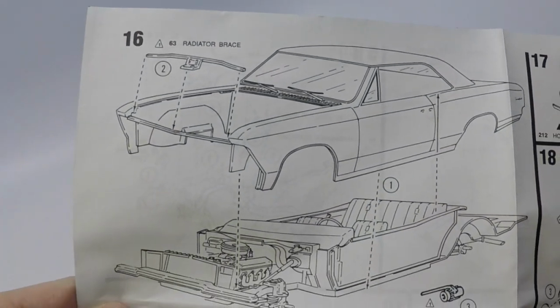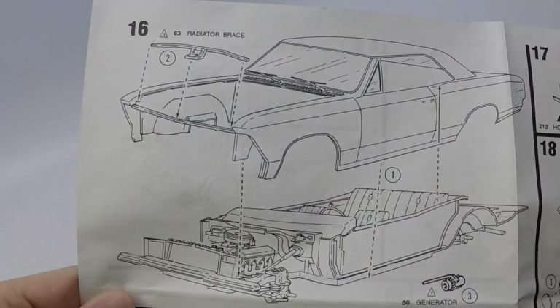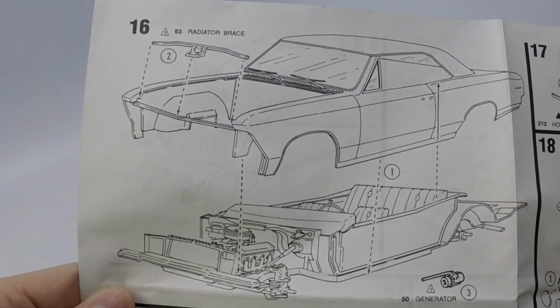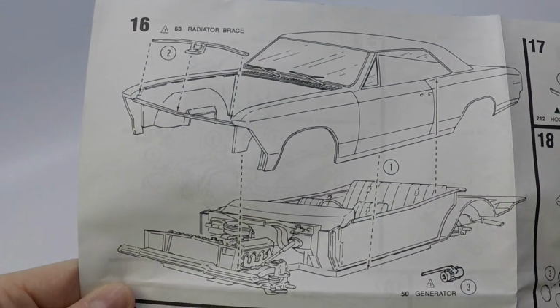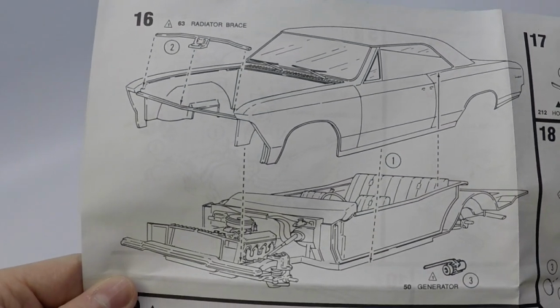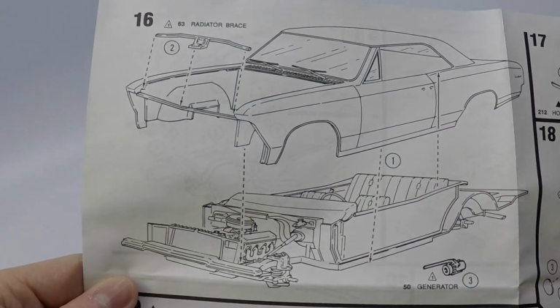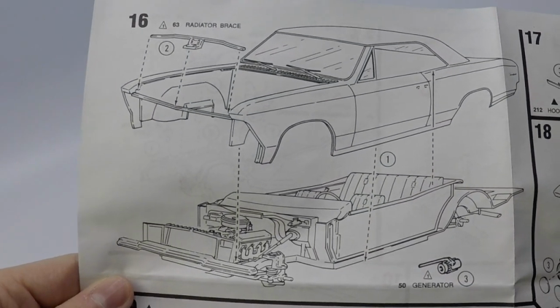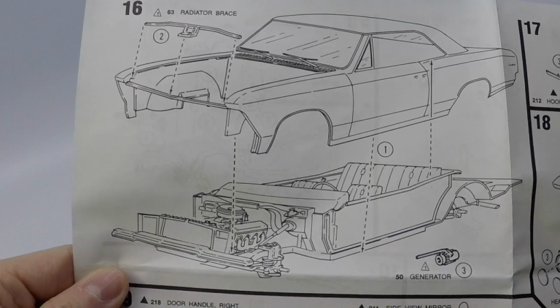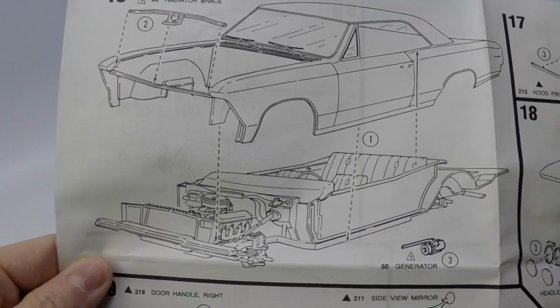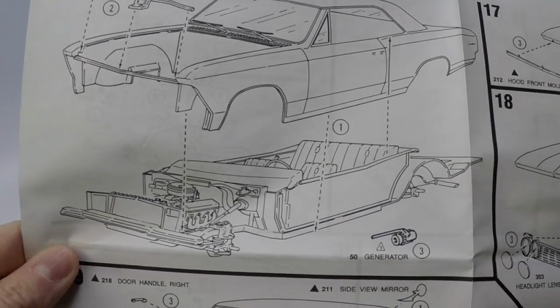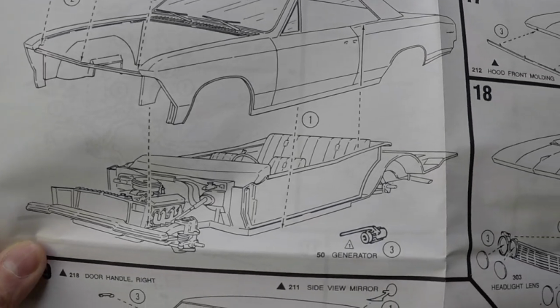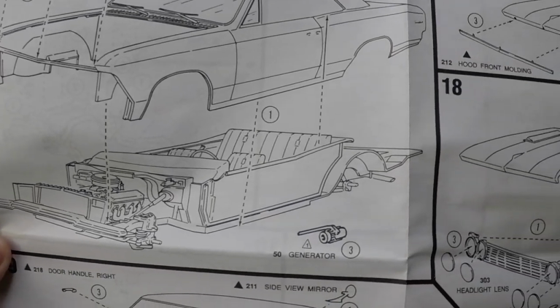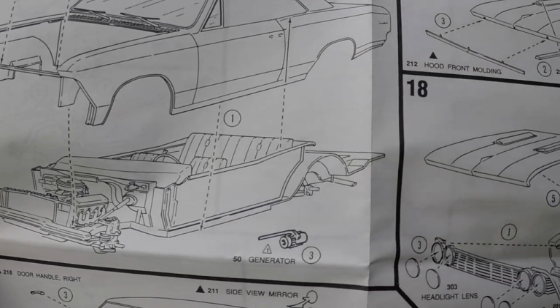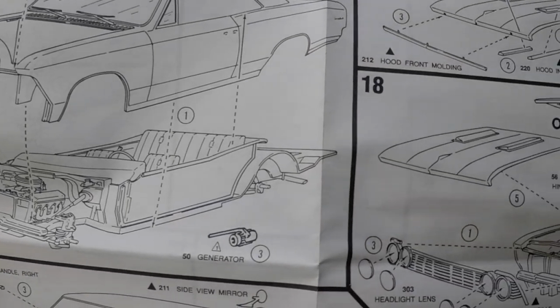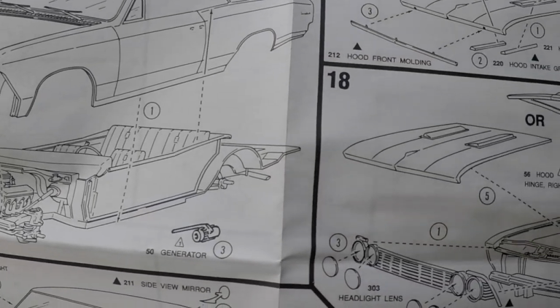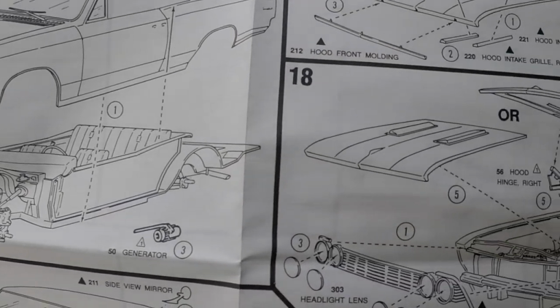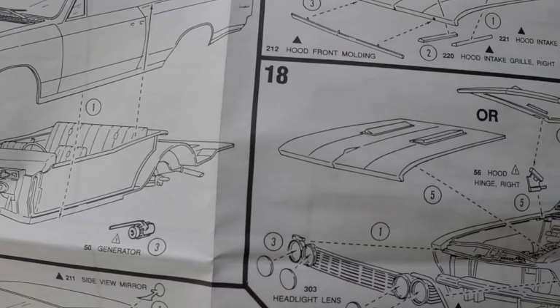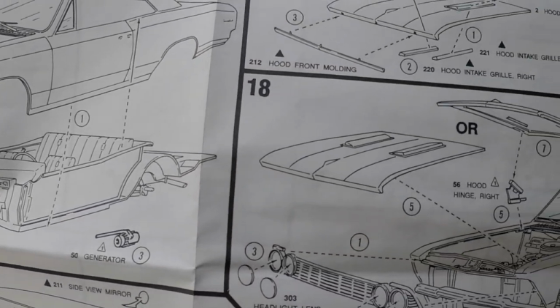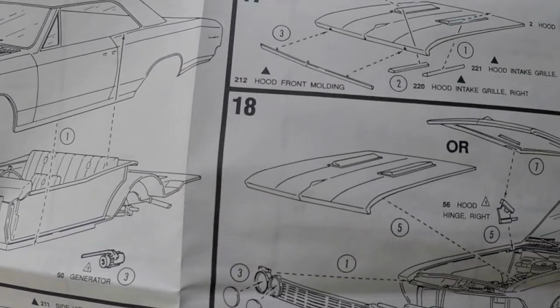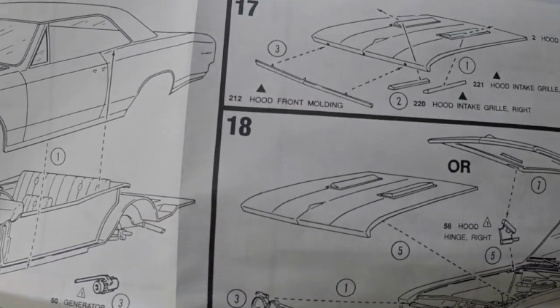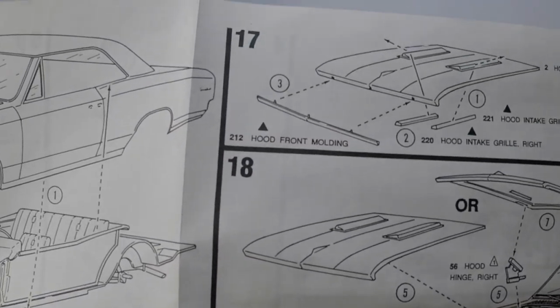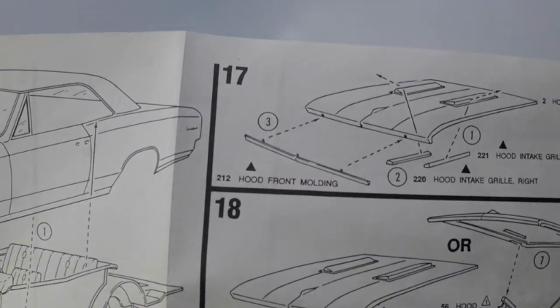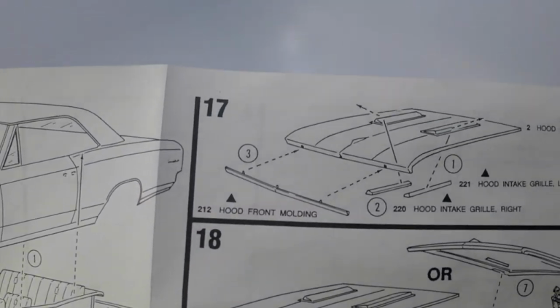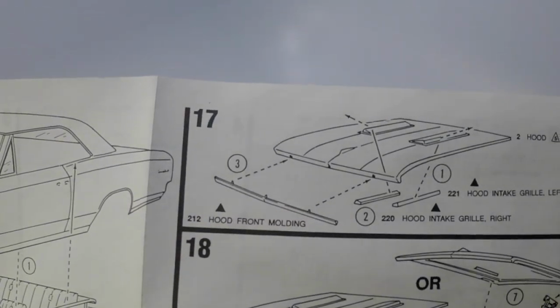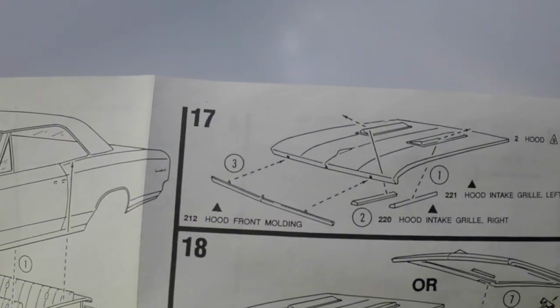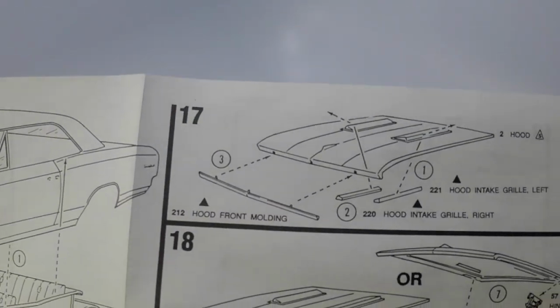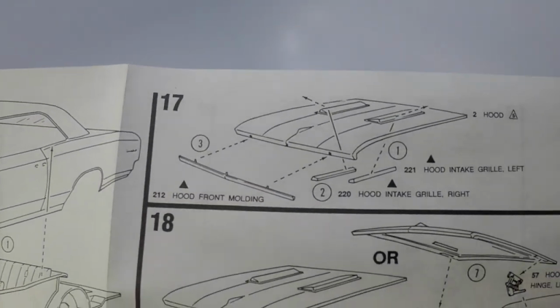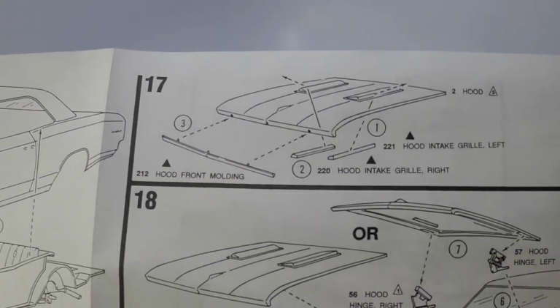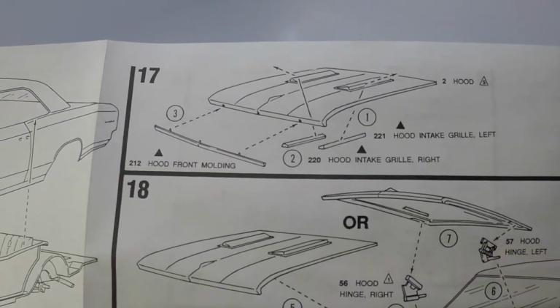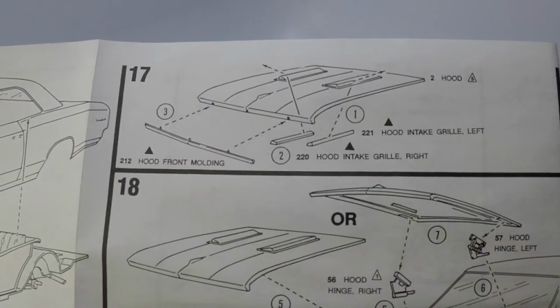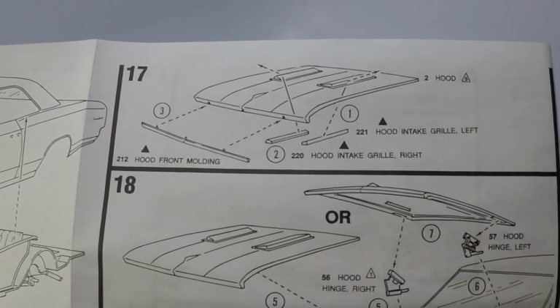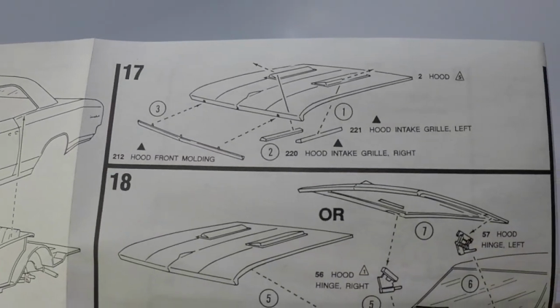The back side of the instruction manual shows the steps to finish up the body, decaling, and installing the body to the rest of the kit.